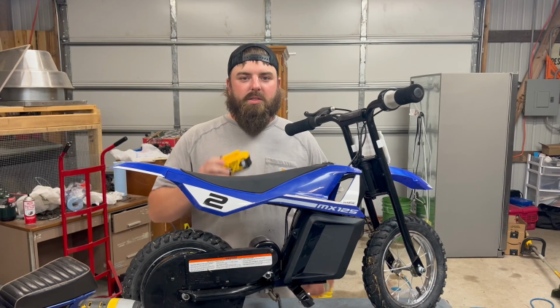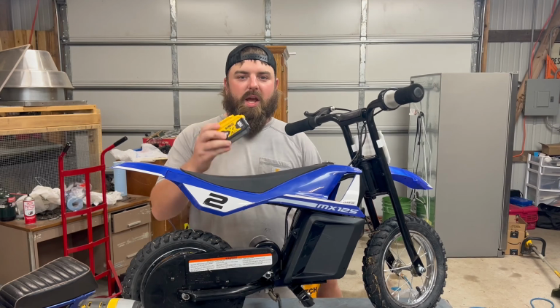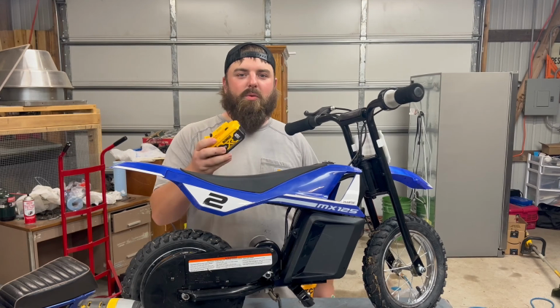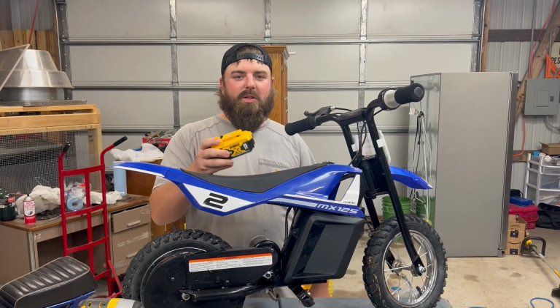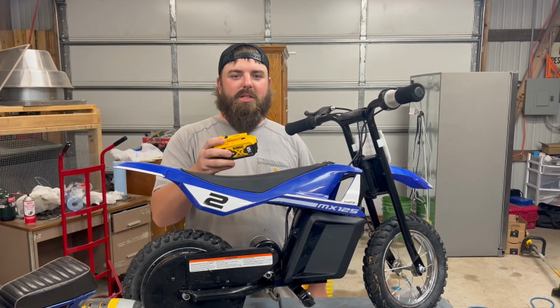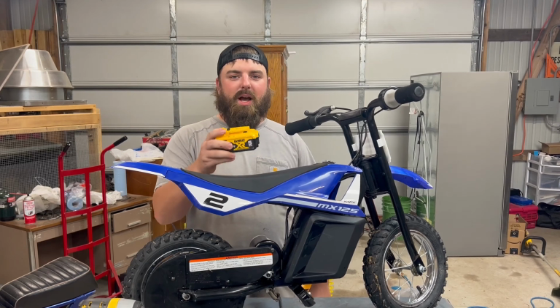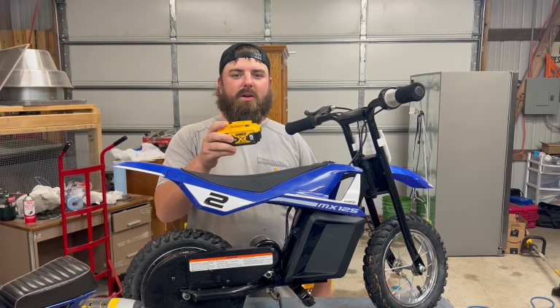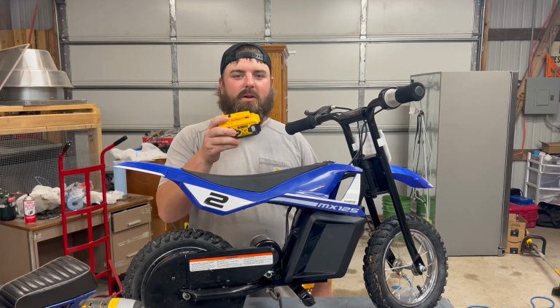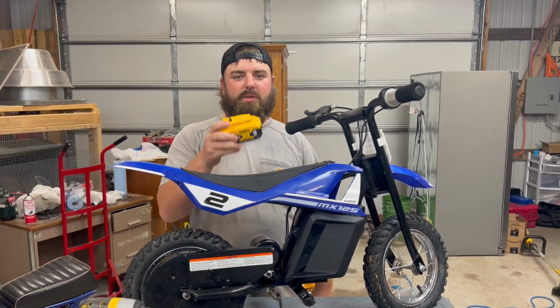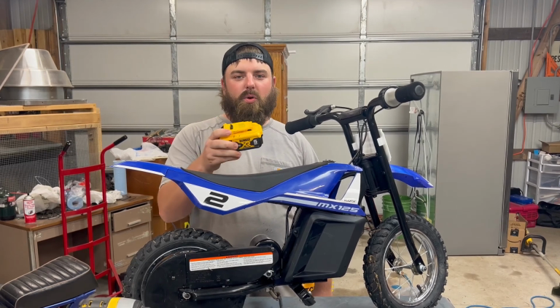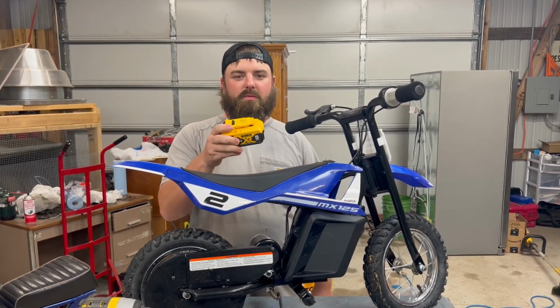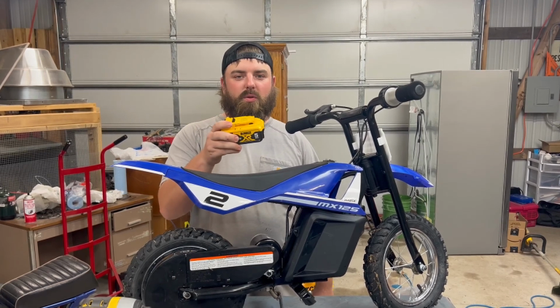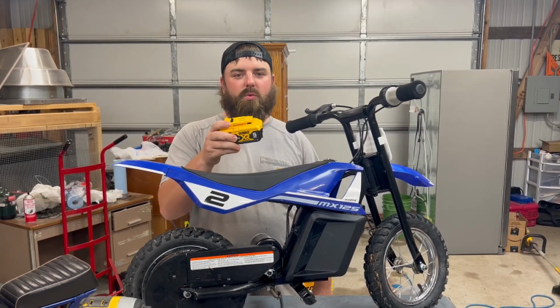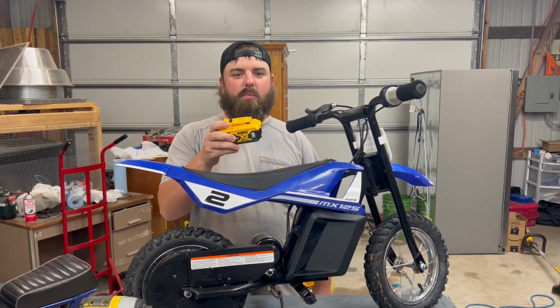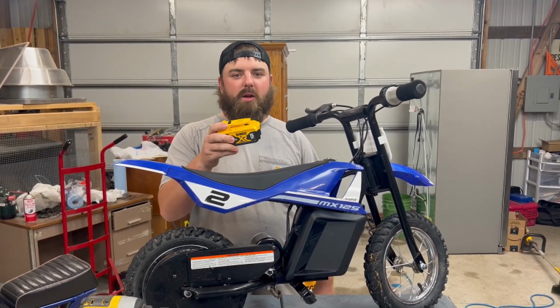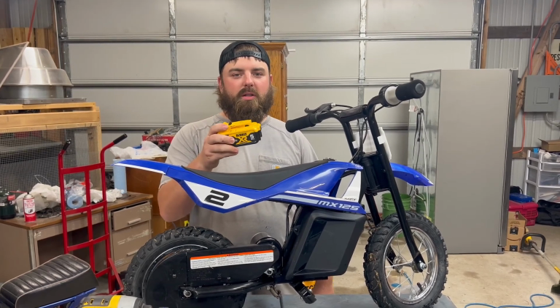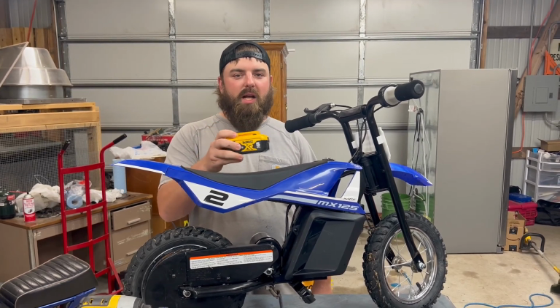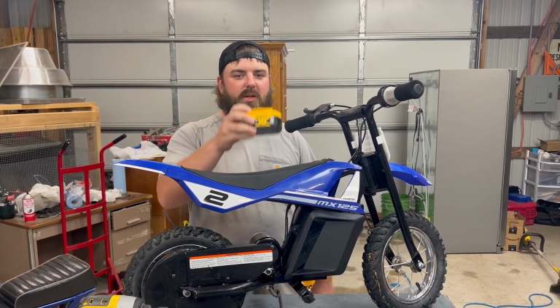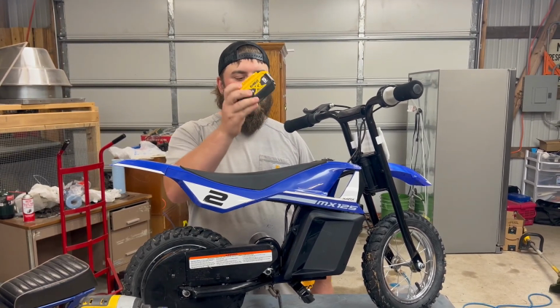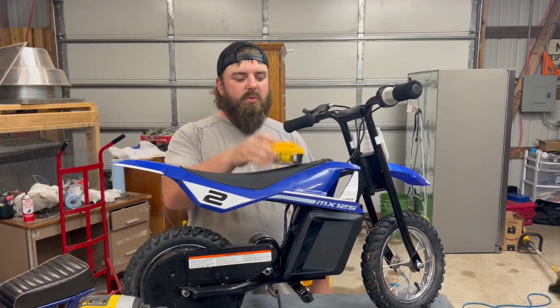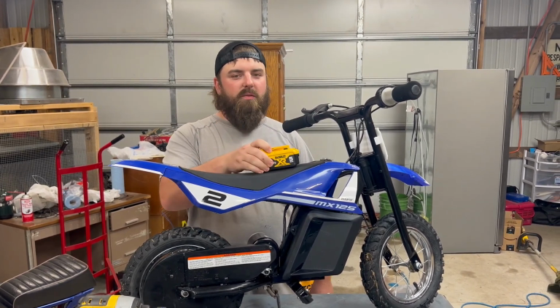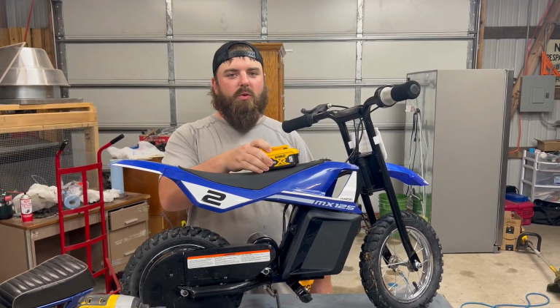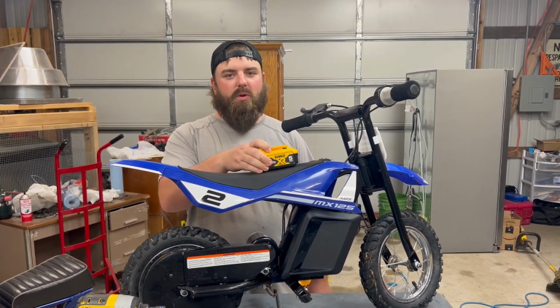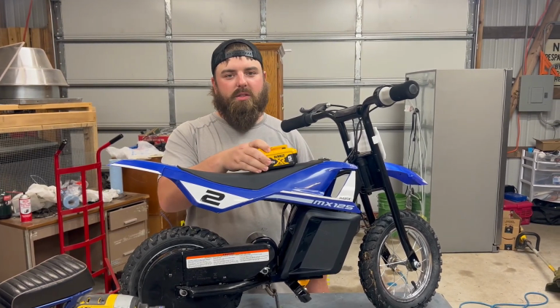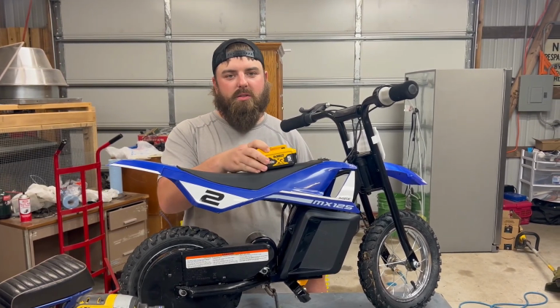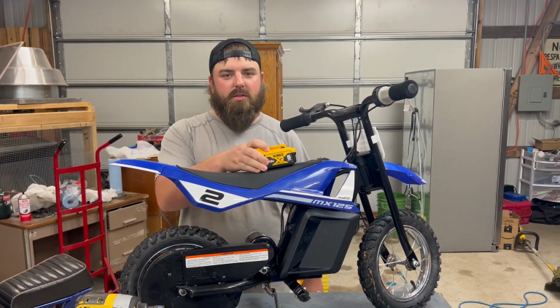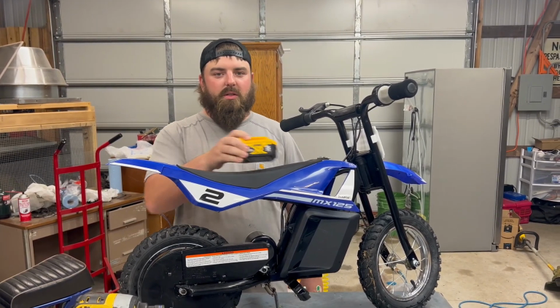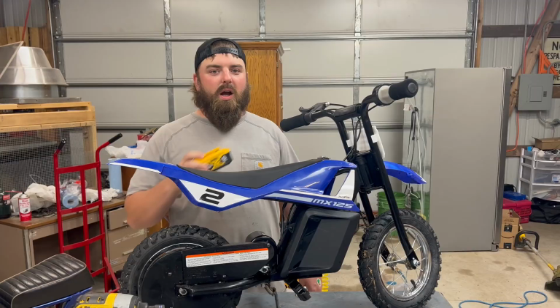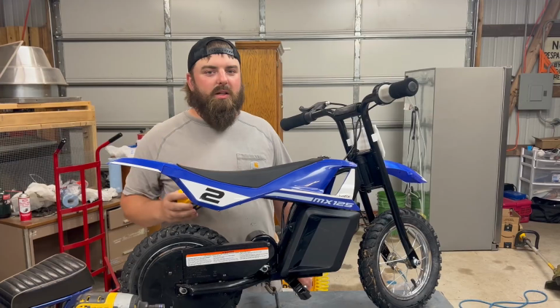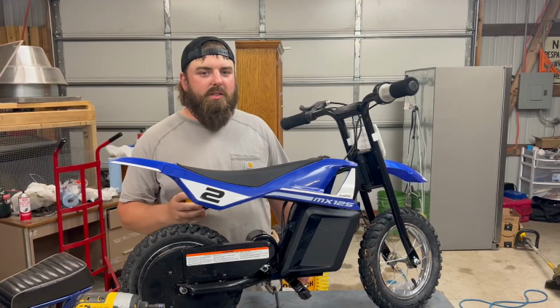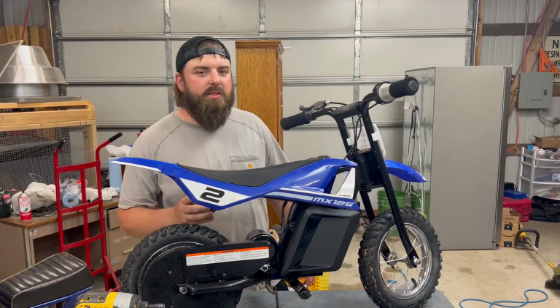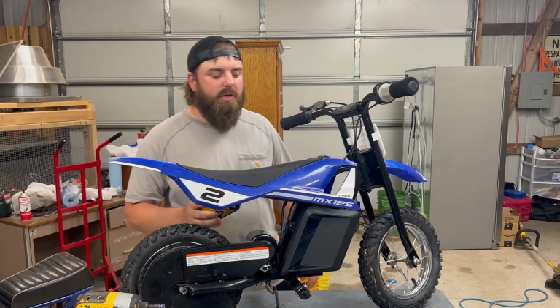Today we're going to see how long a 20-volt DeWalt battery lasts on a 12-volt Razor. Let's get to it.